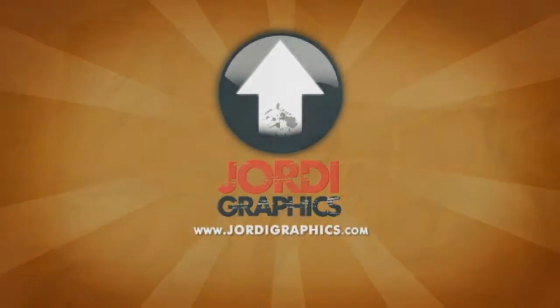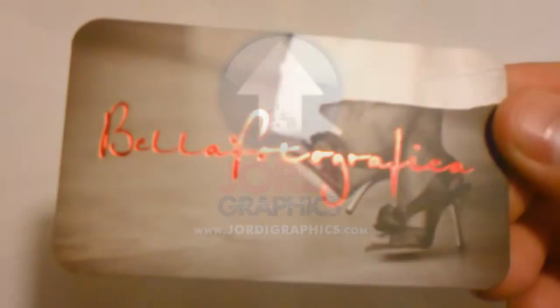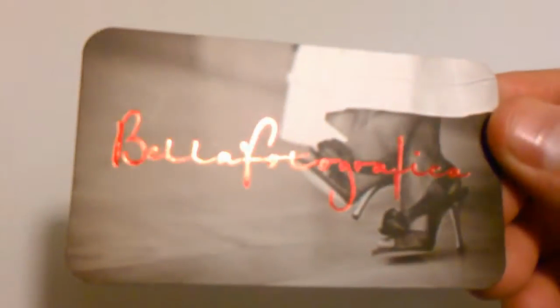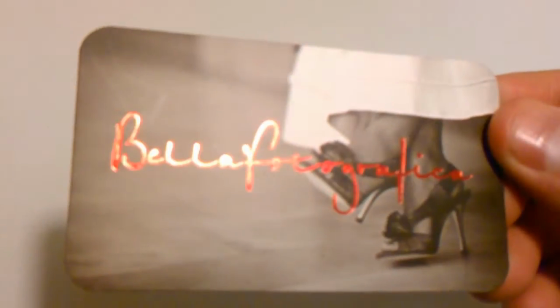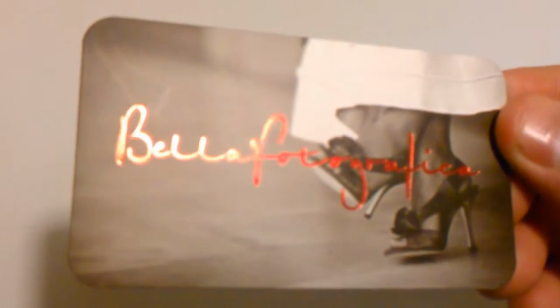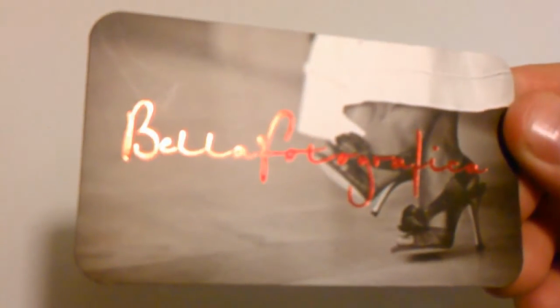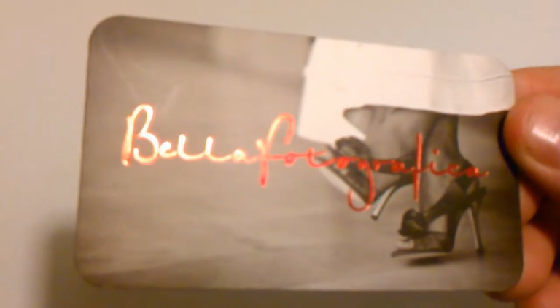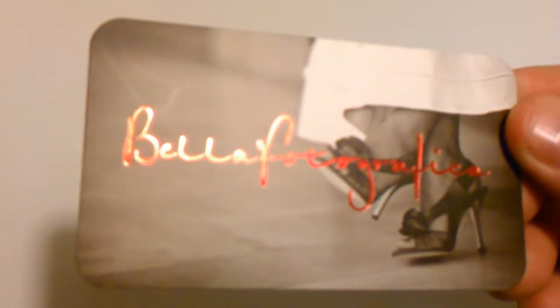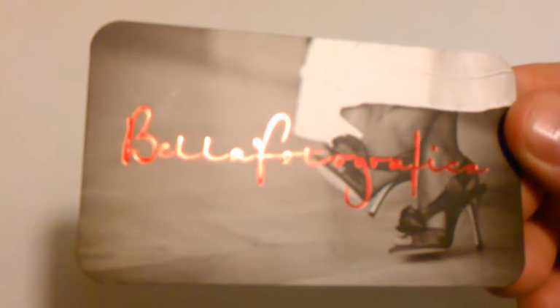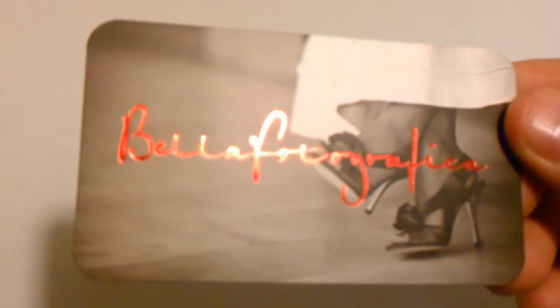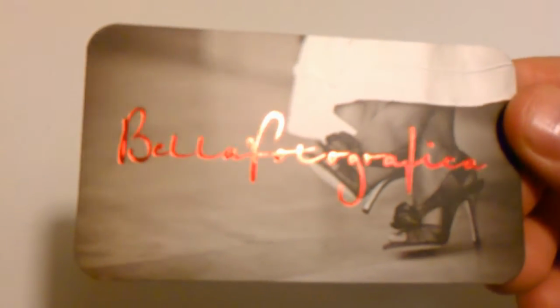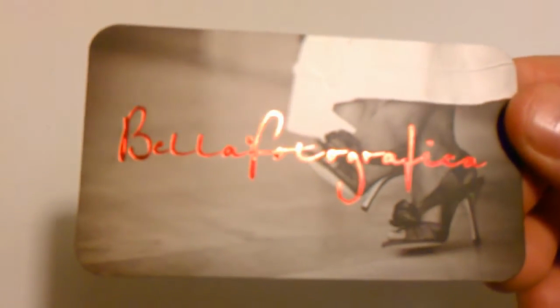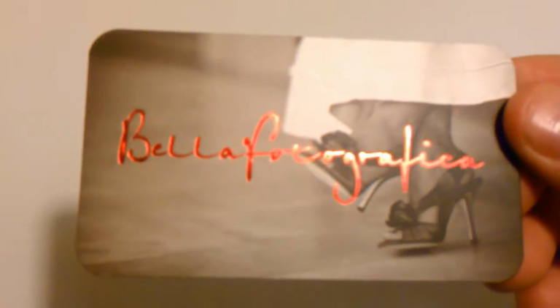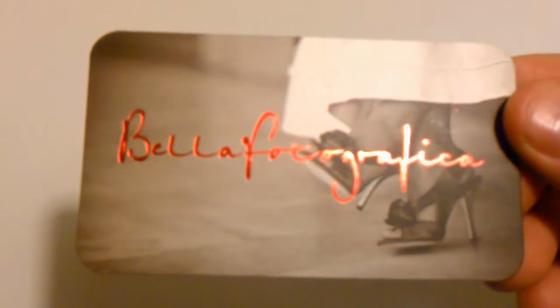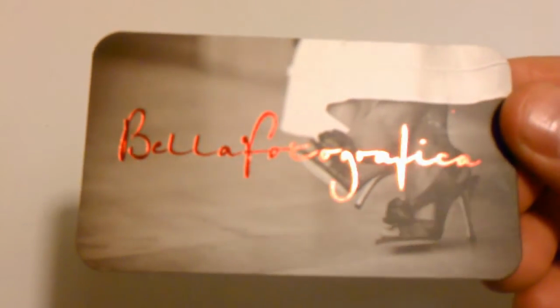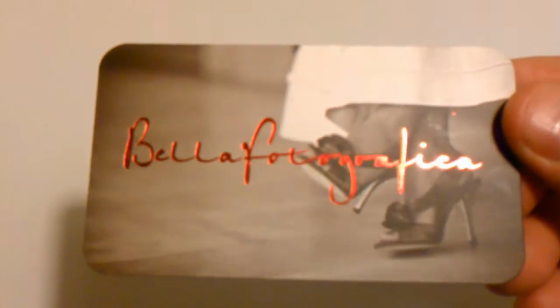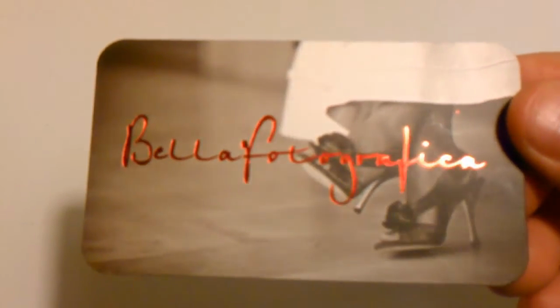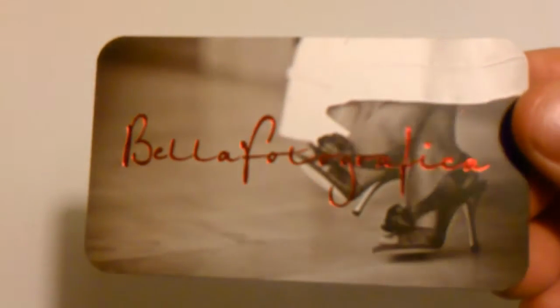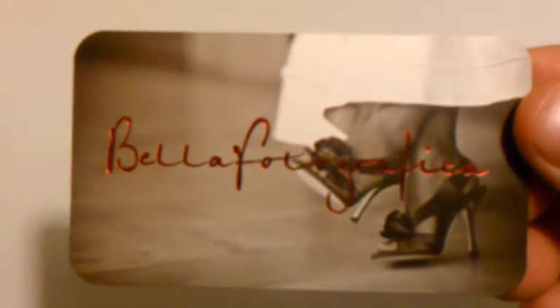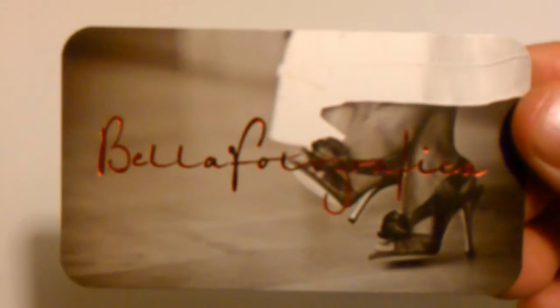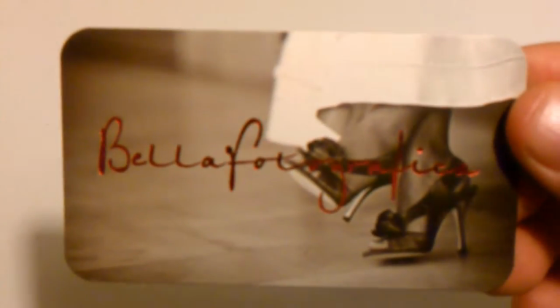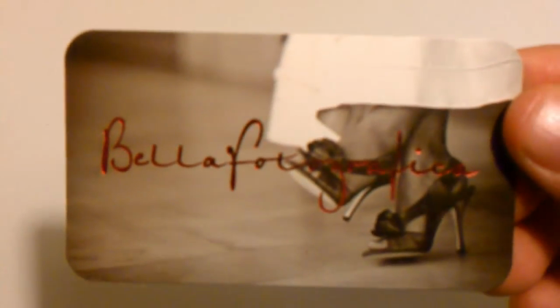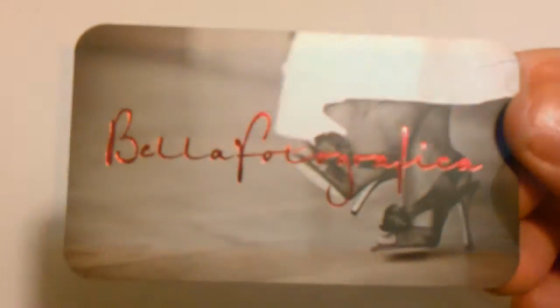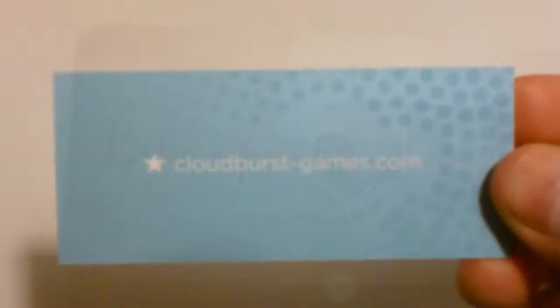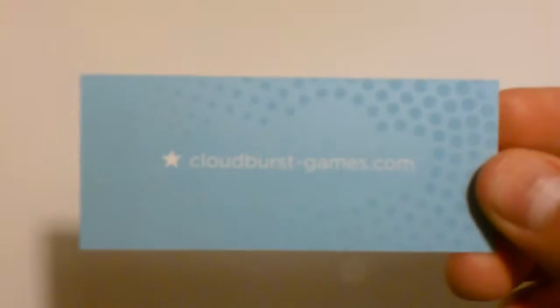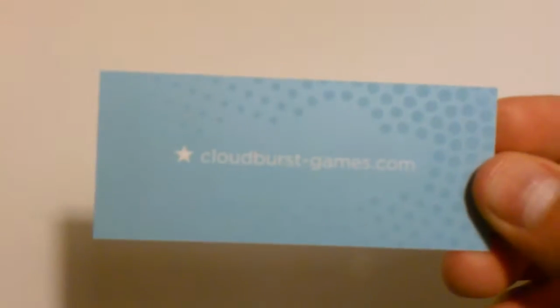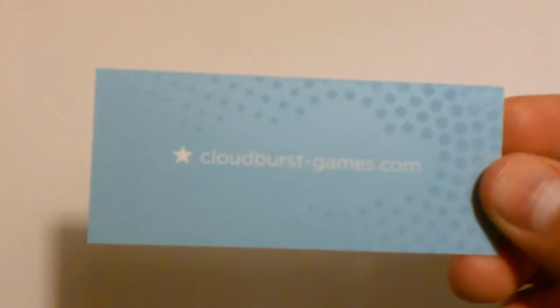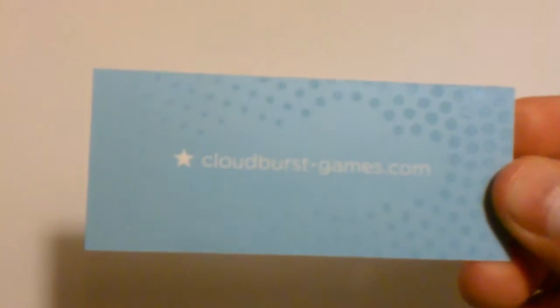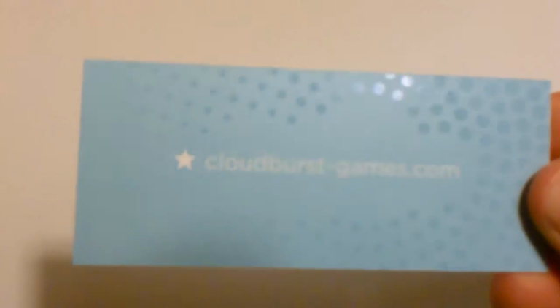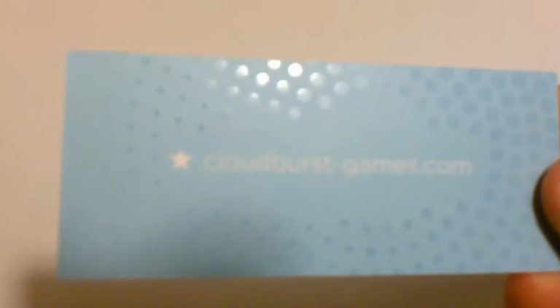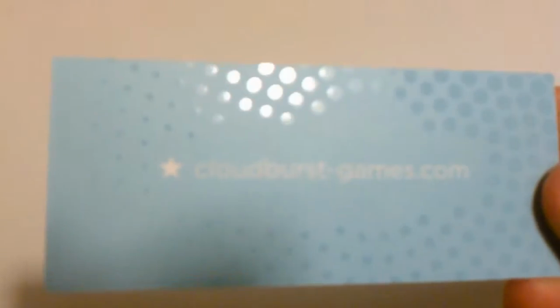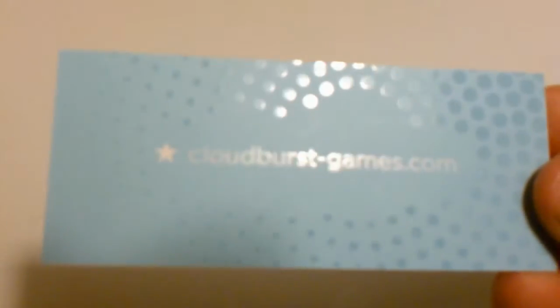The industry leader in quality UV-coated and spot UV-coated business cards, postcards, and more.